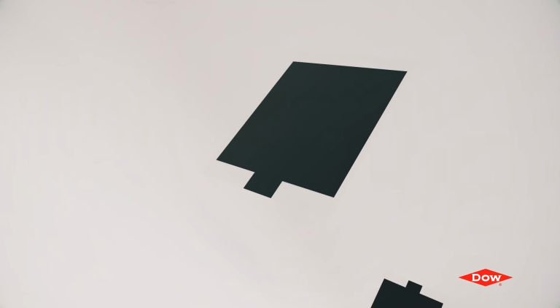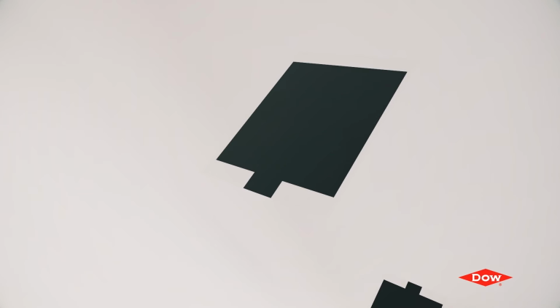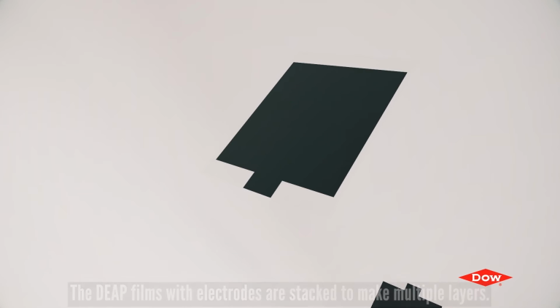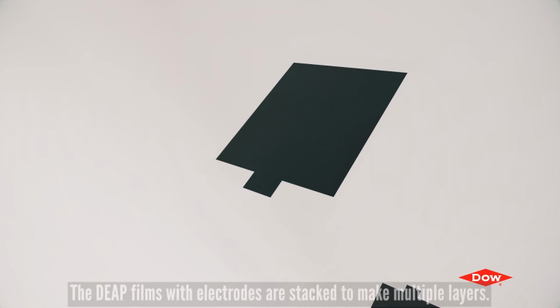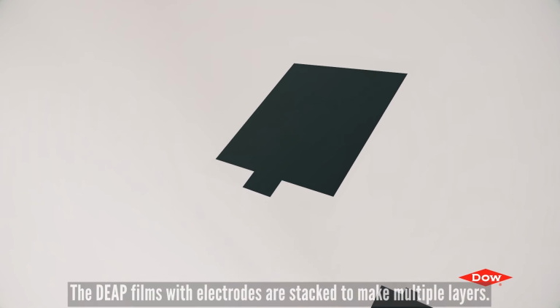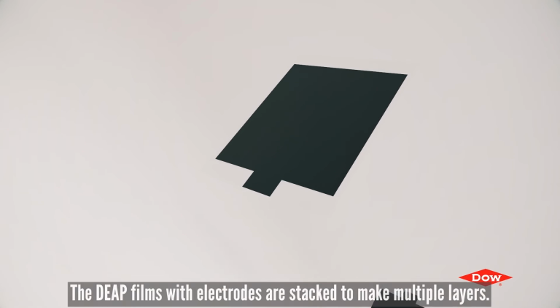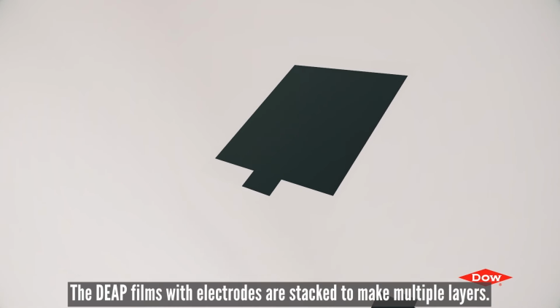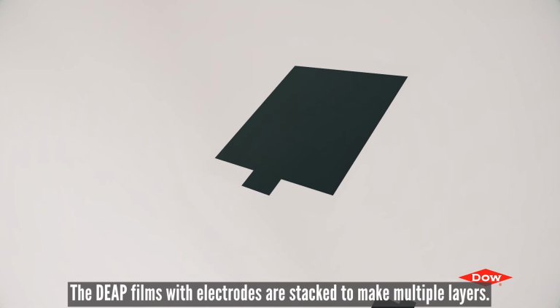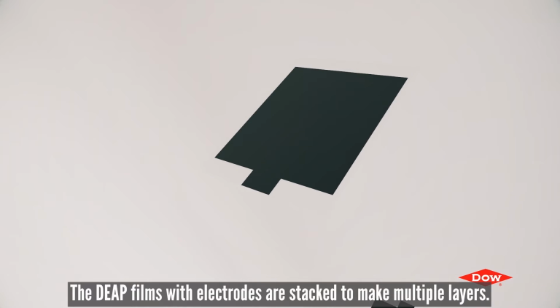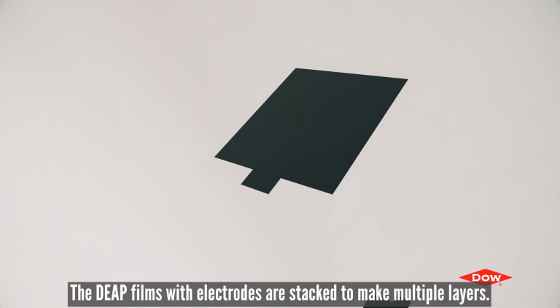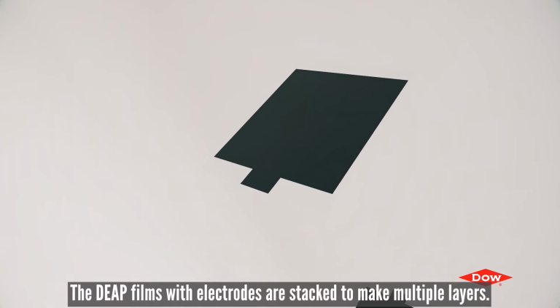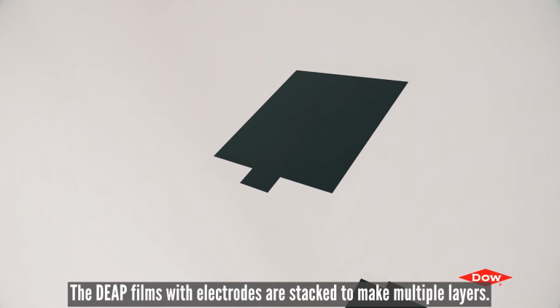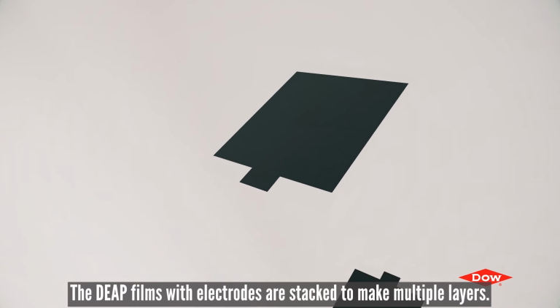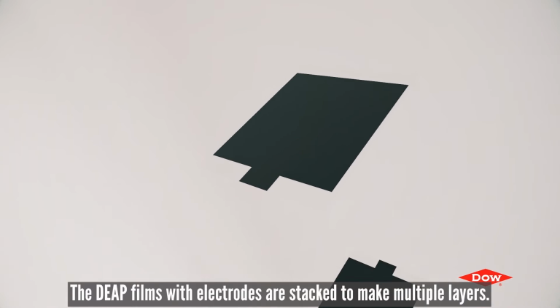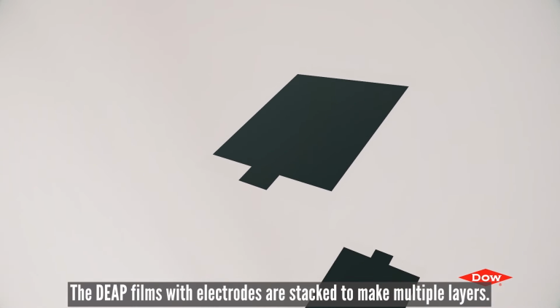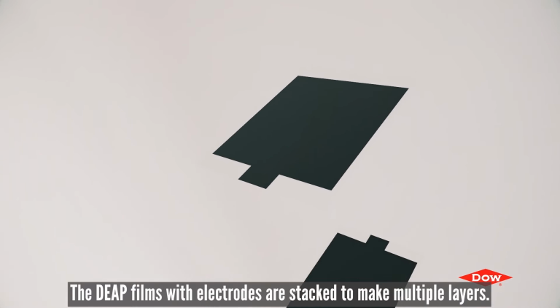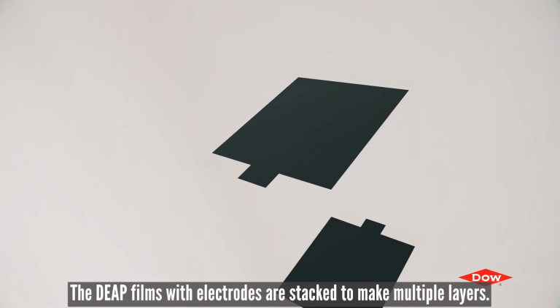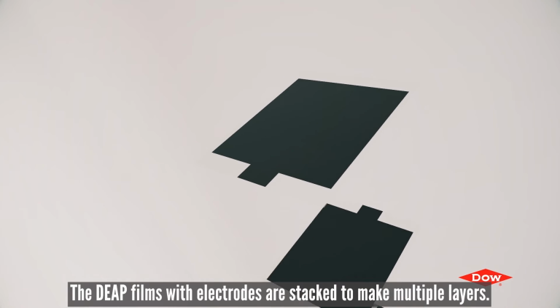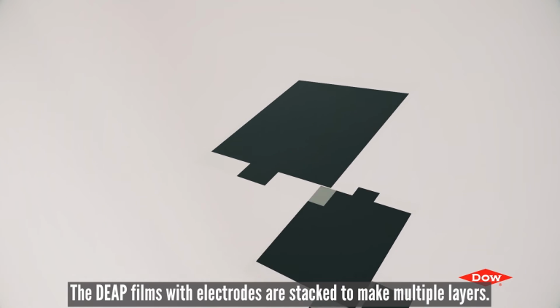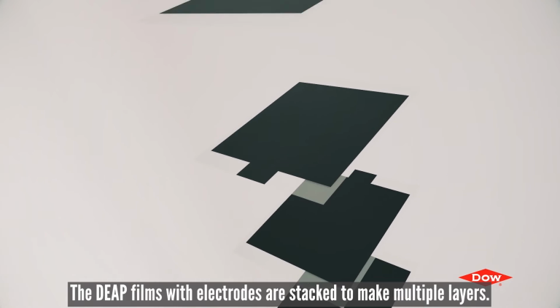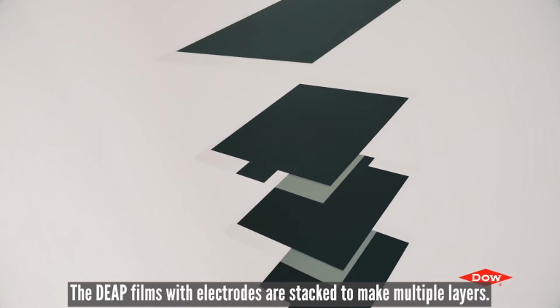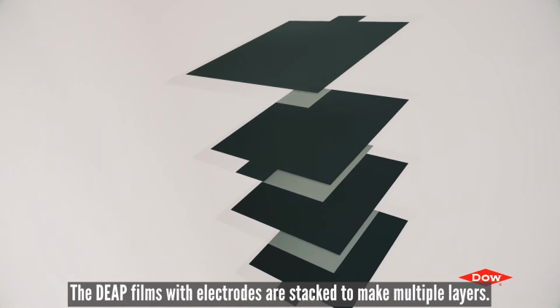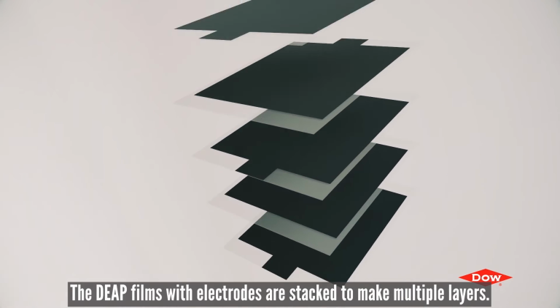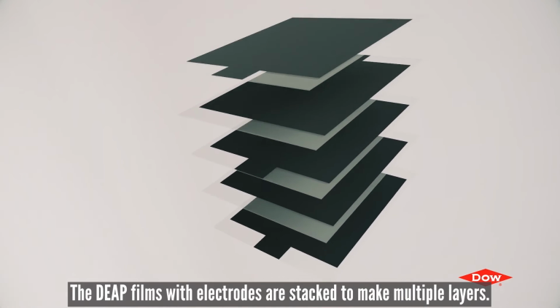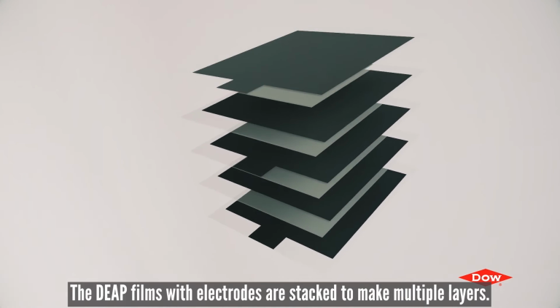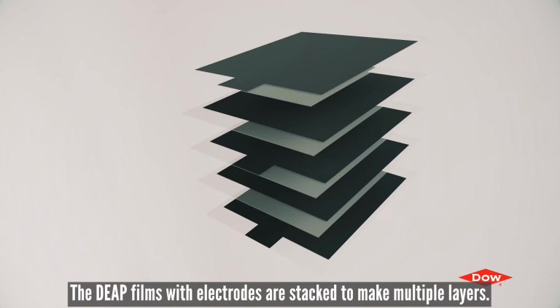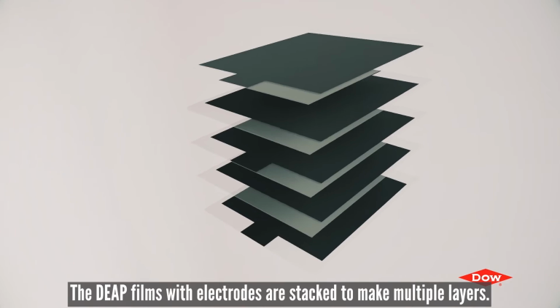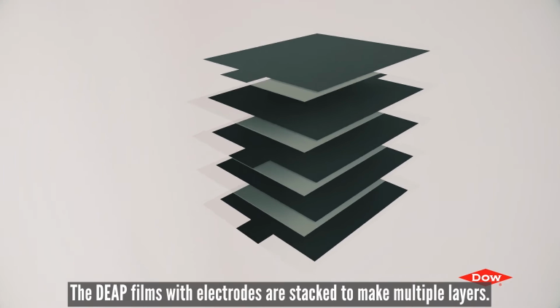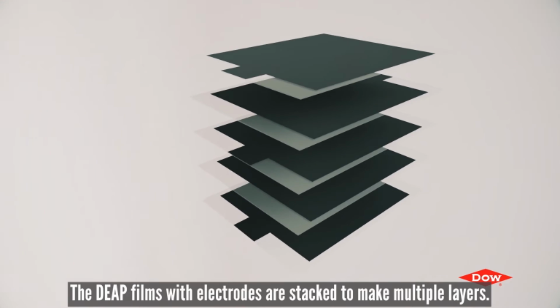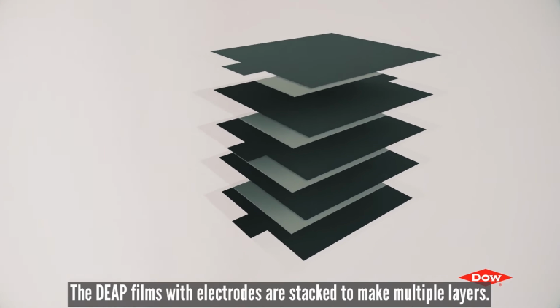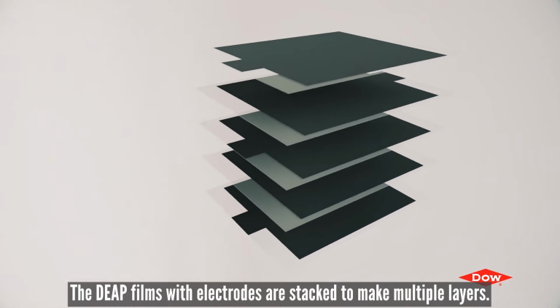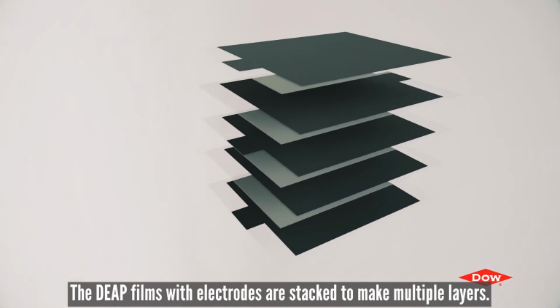The DEAP films with electrodes are stacked together to make multiple layers, assembling the final actuator structure.